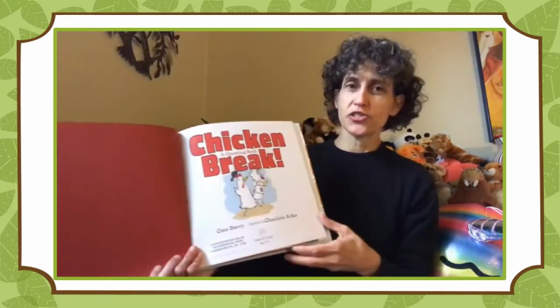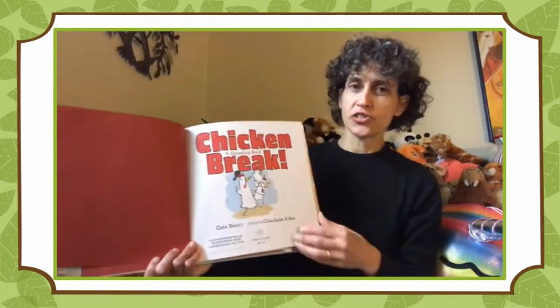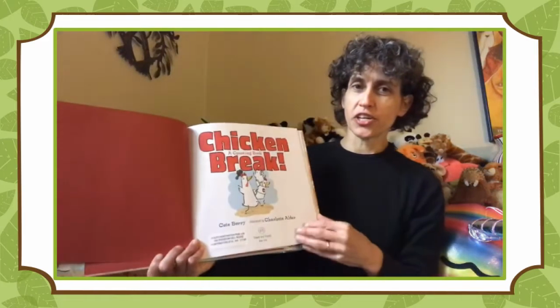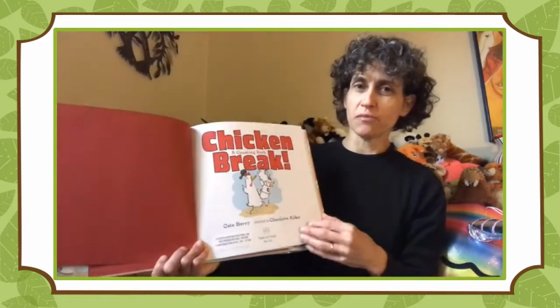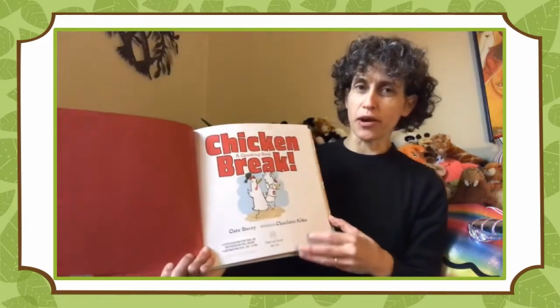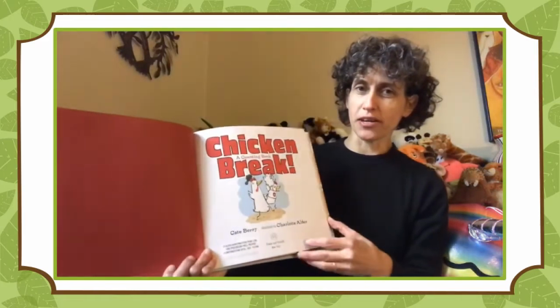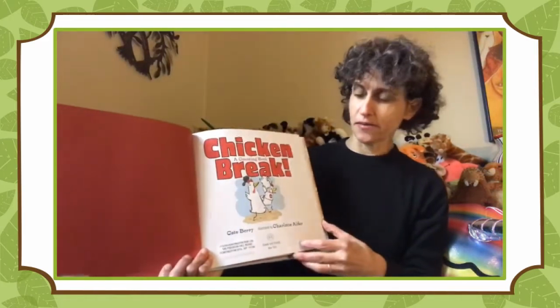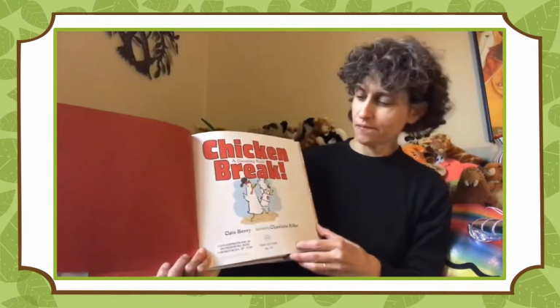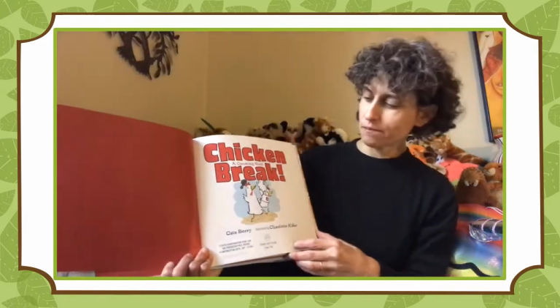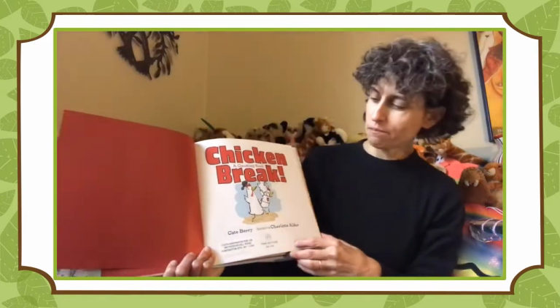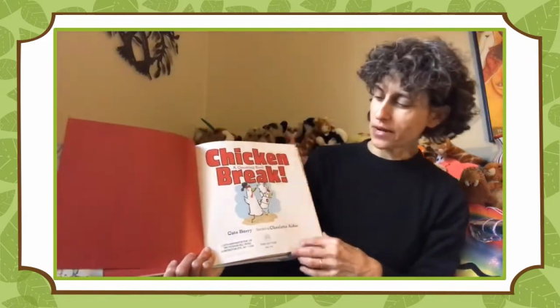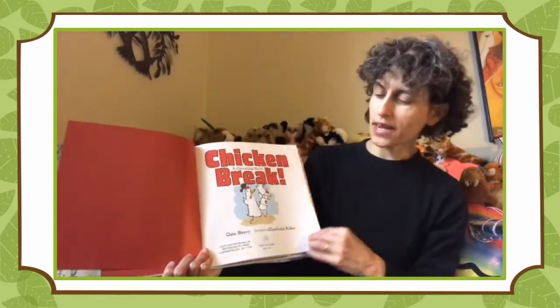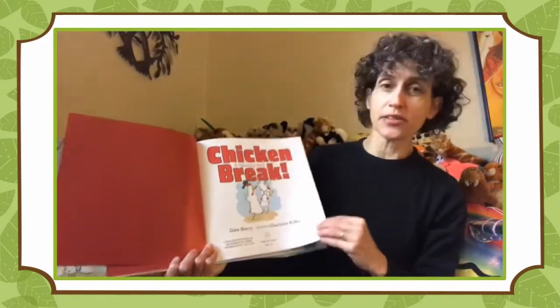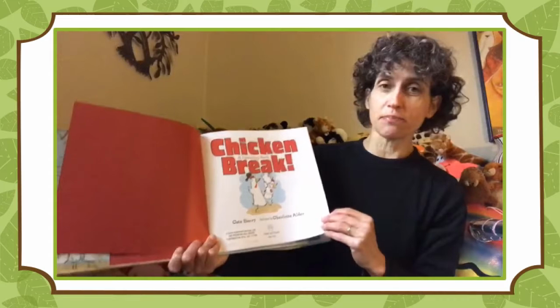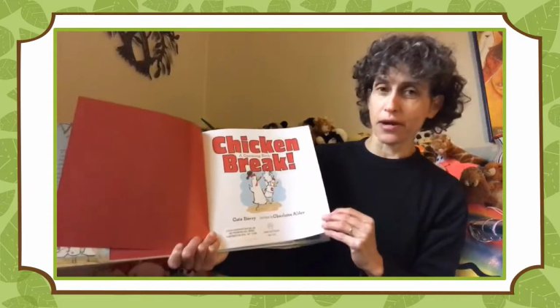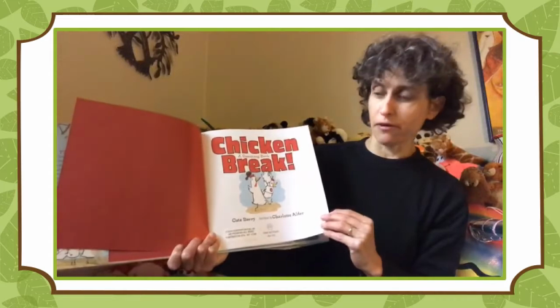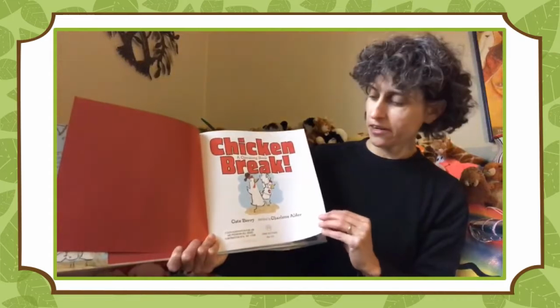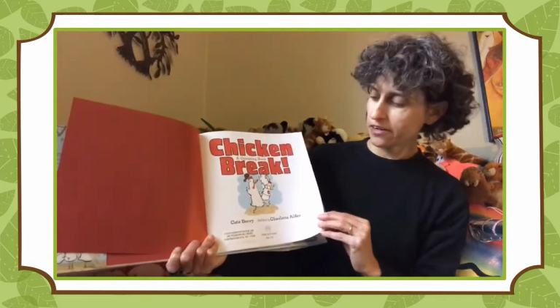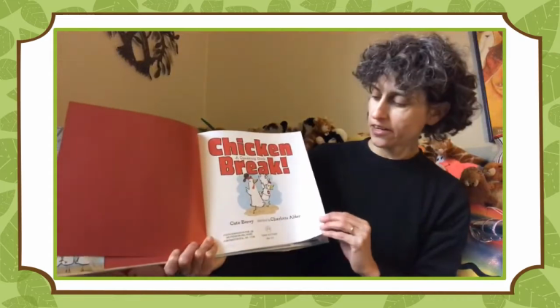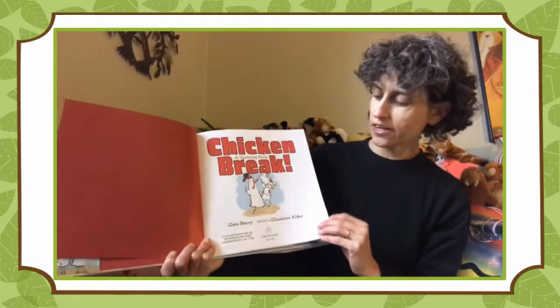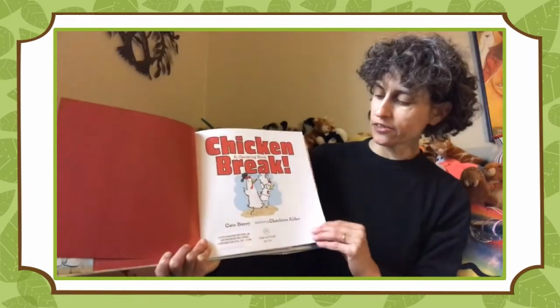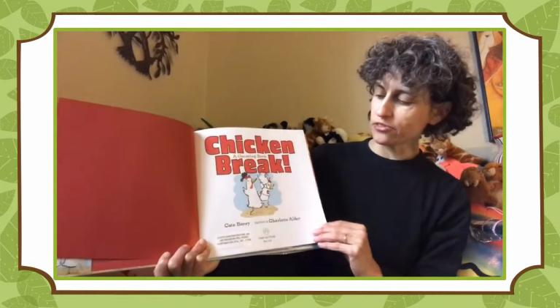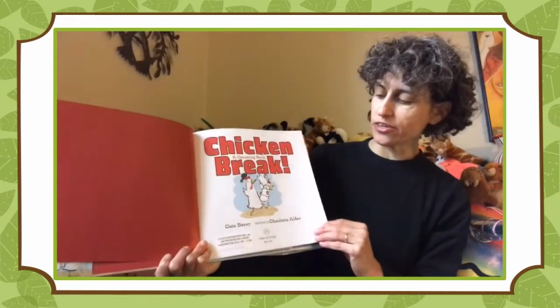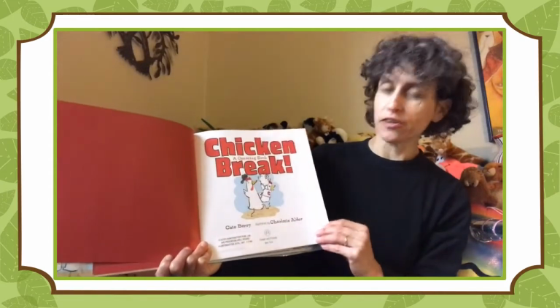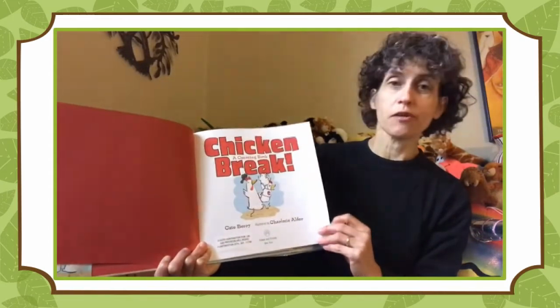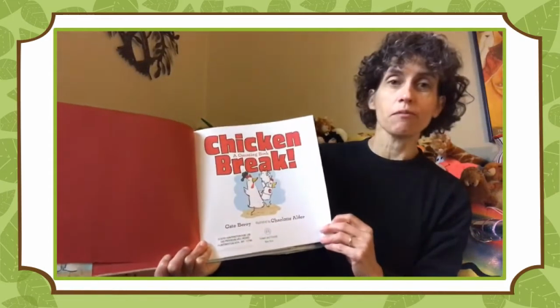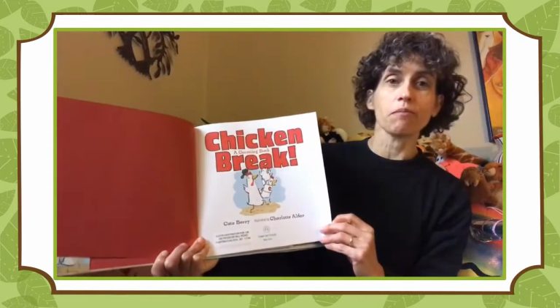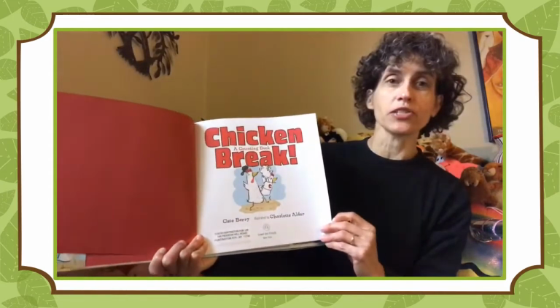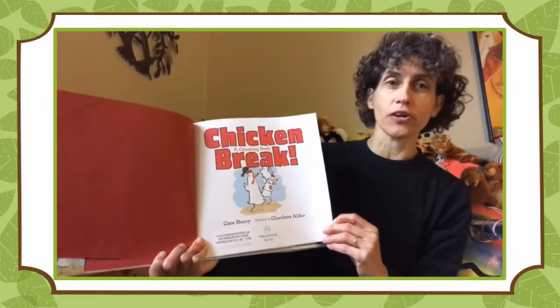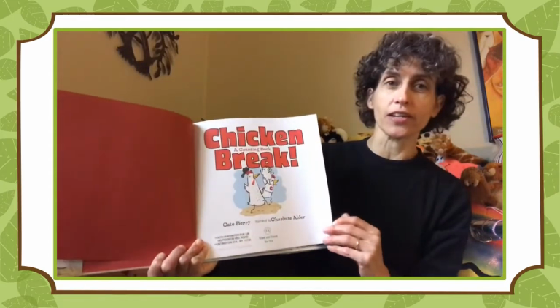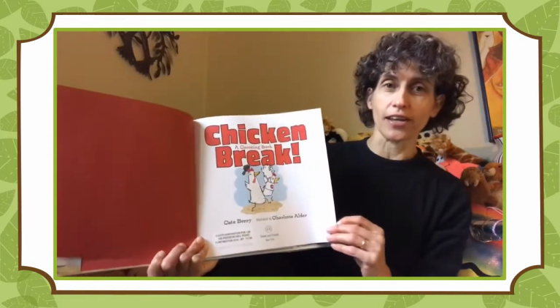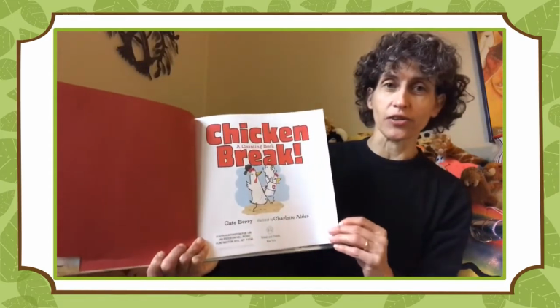Chicken Break by Kate Berry, illustrated by Charlotte Adler.